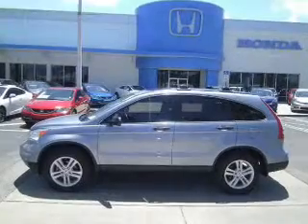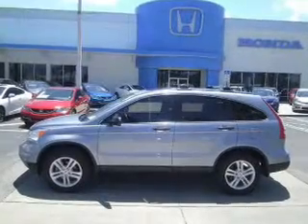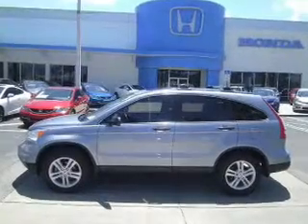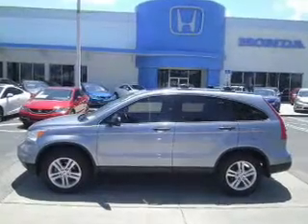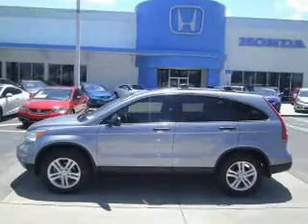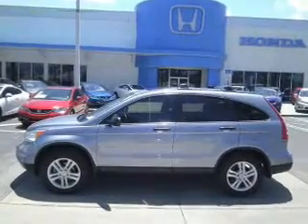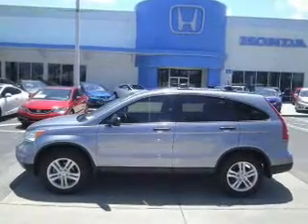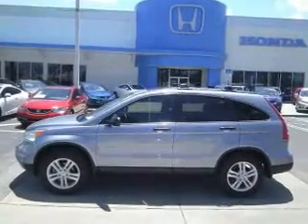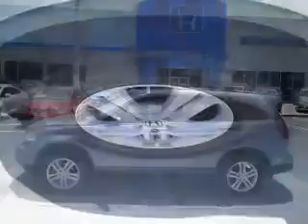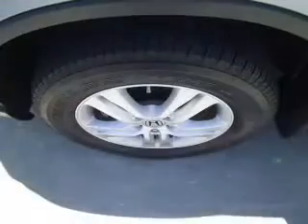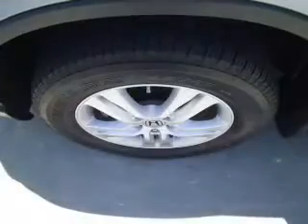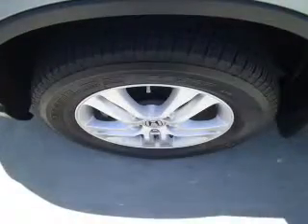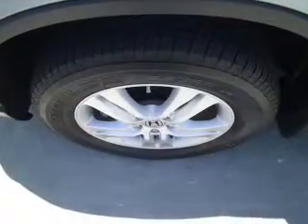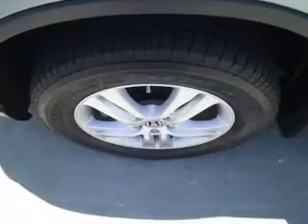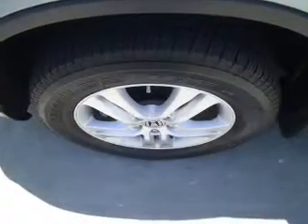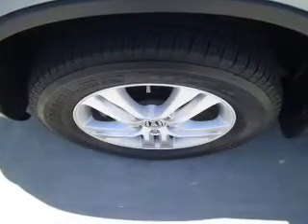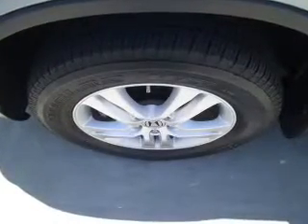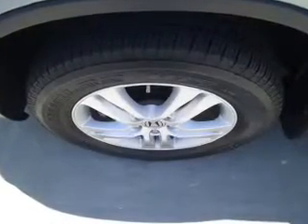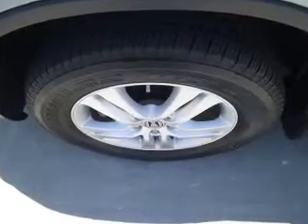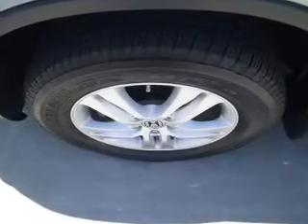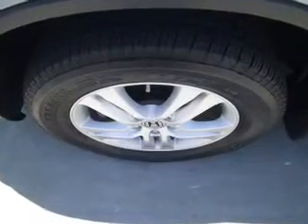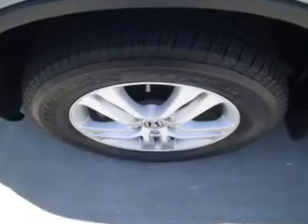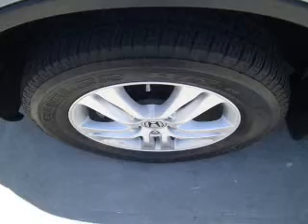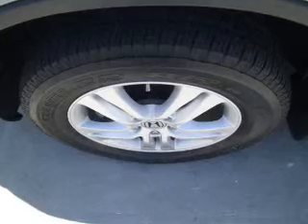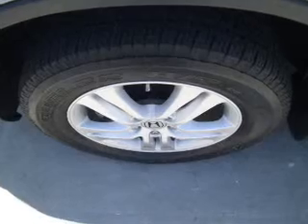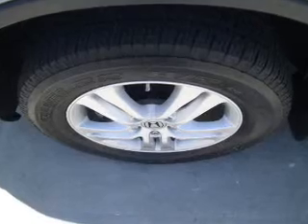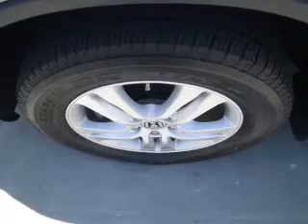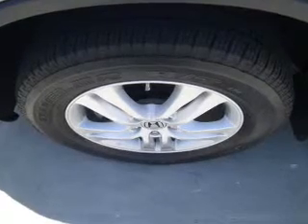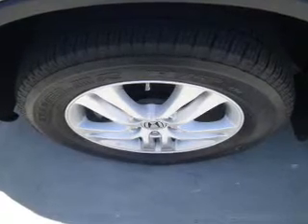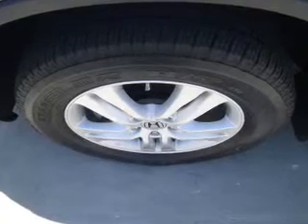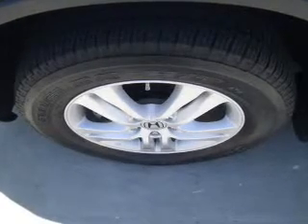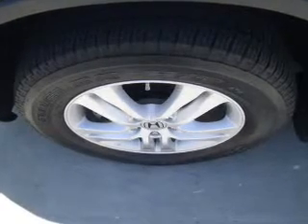Power mirrors. Power steering. Our website offers more information on all of our vehicles. Call us today to start test driving.